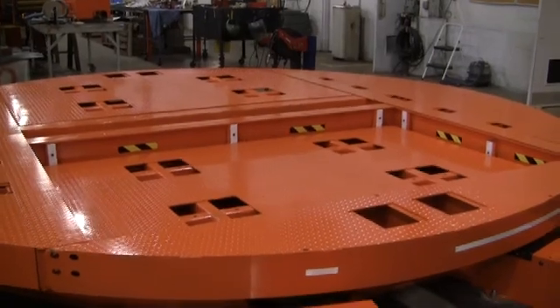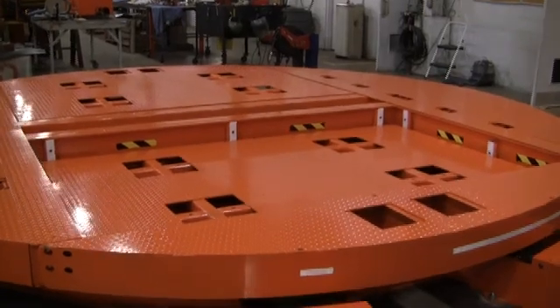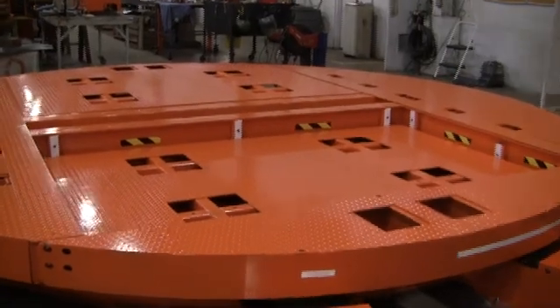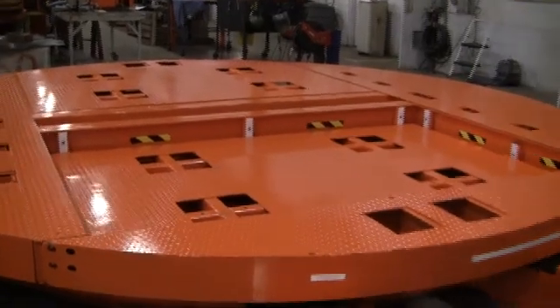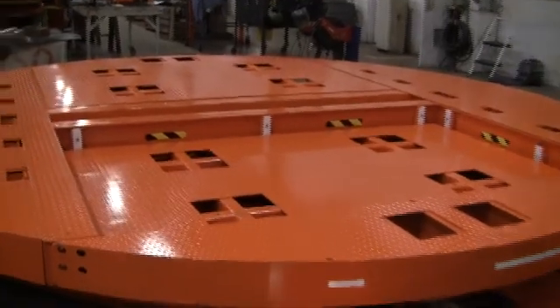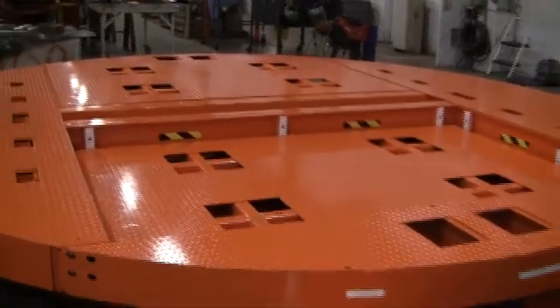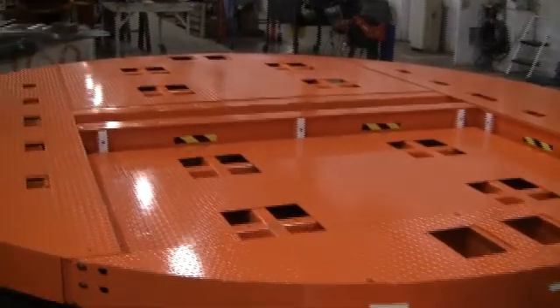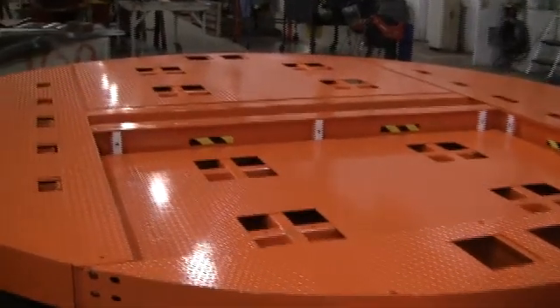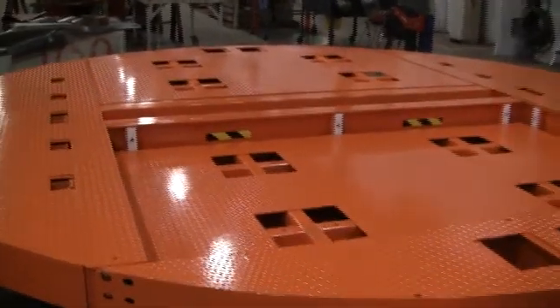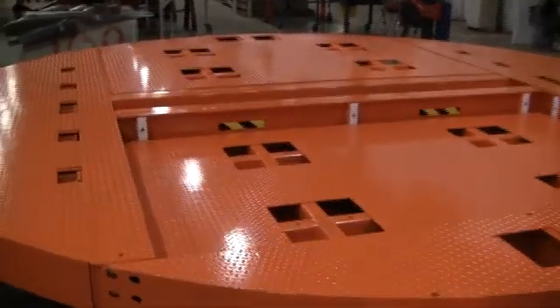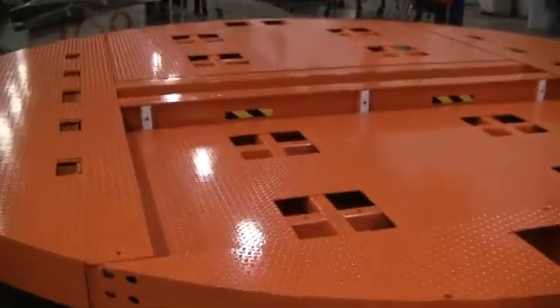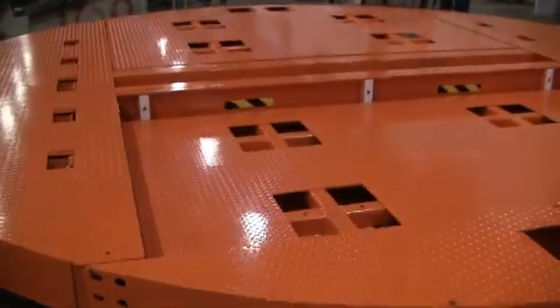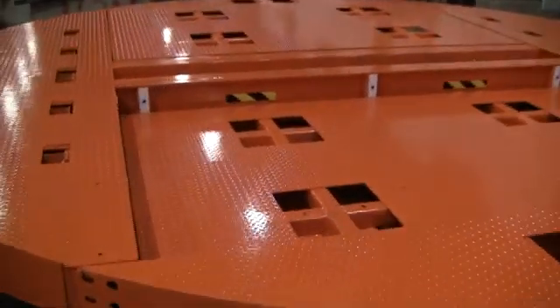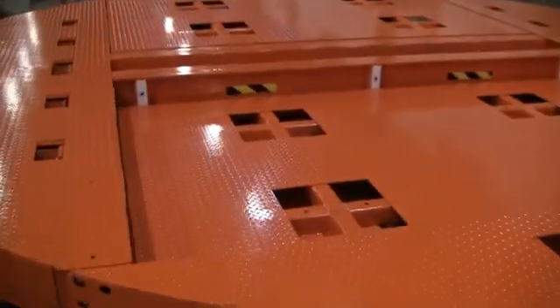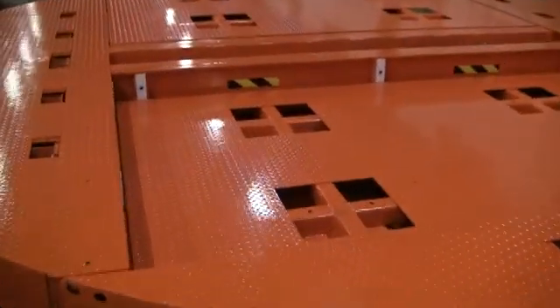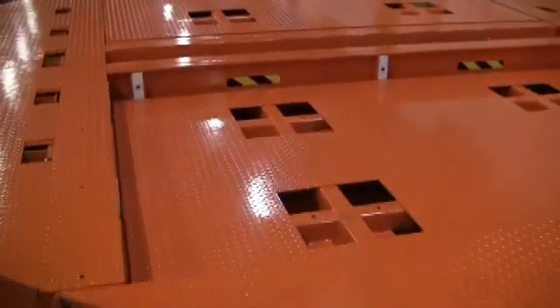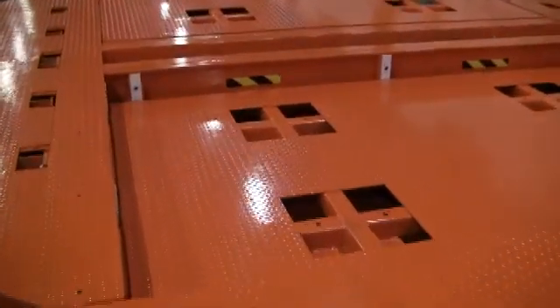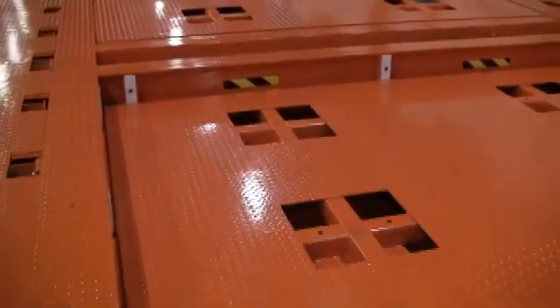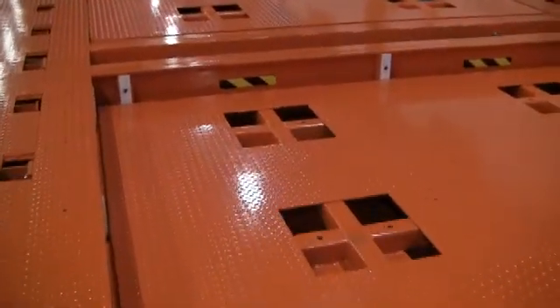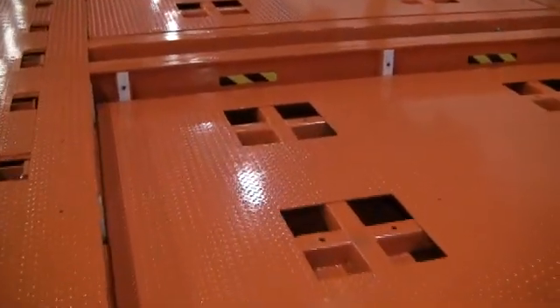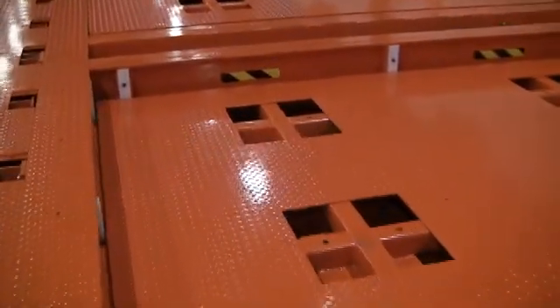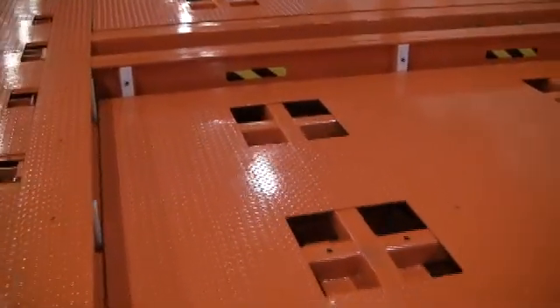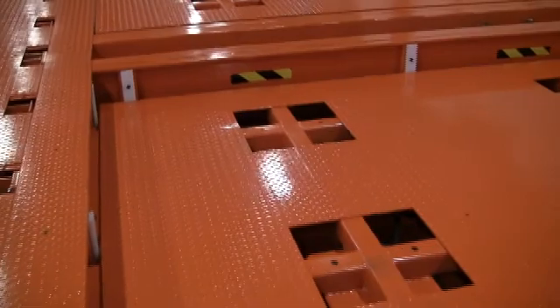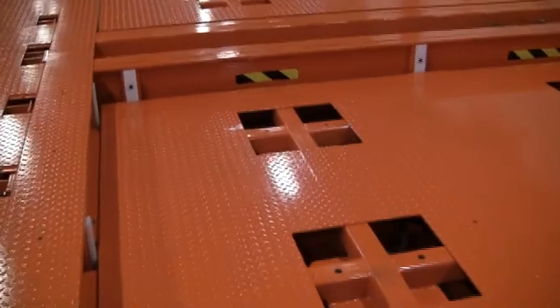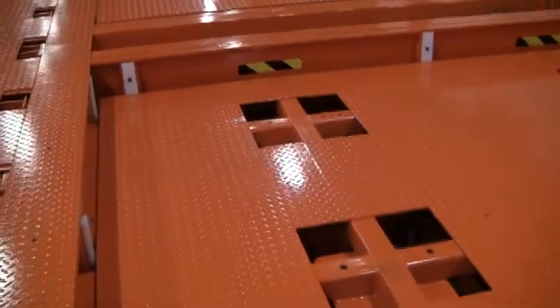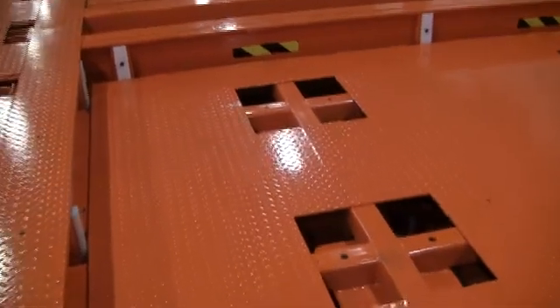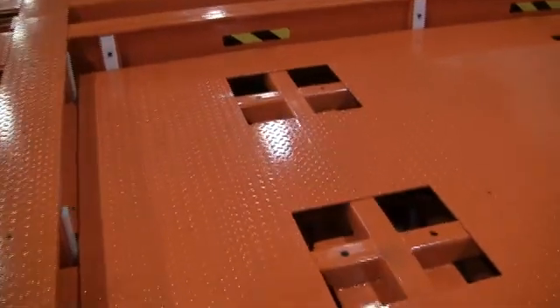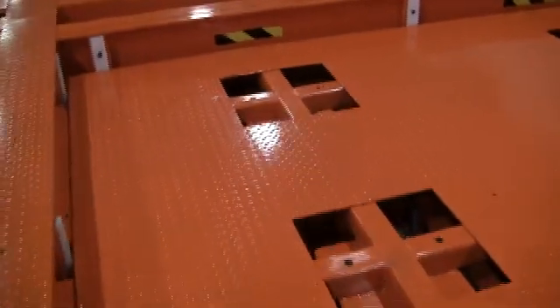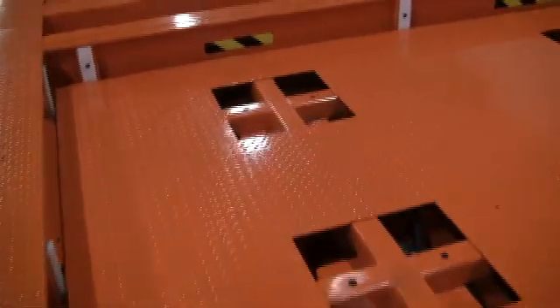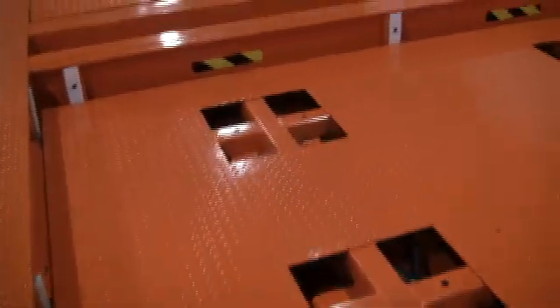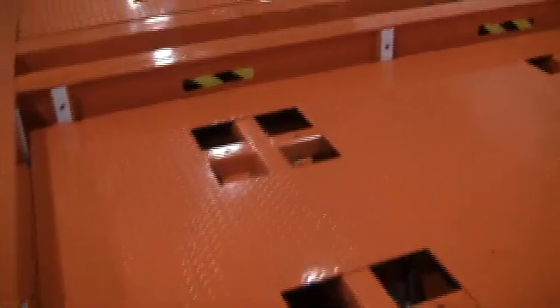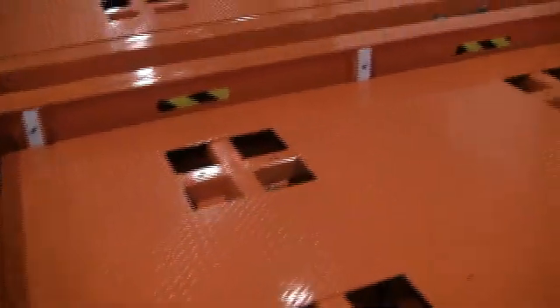This particular table is going into an automotive manufacturing facility in Mexico.